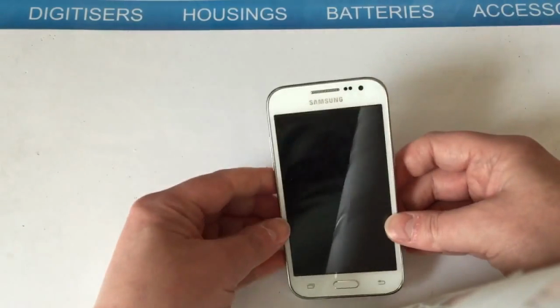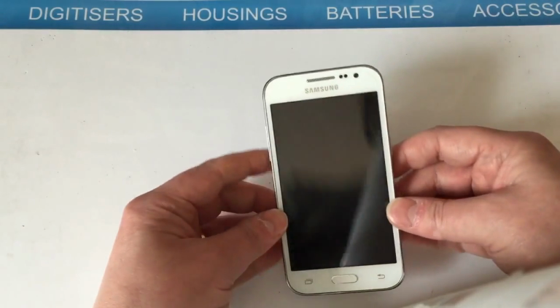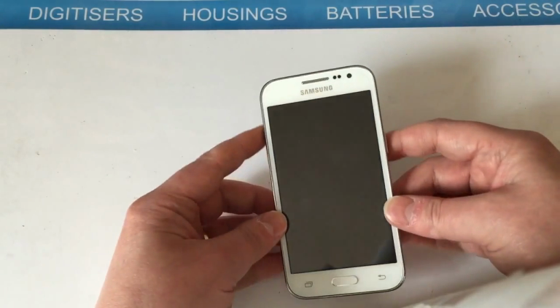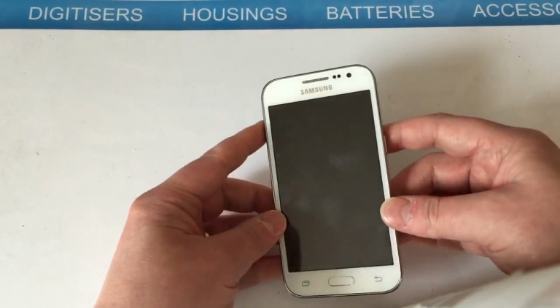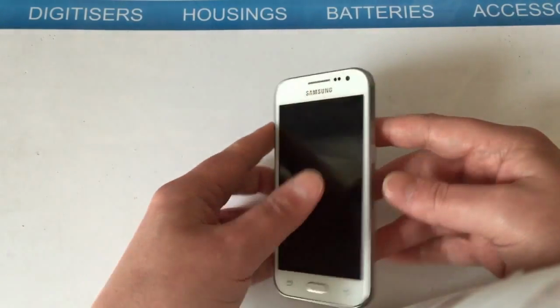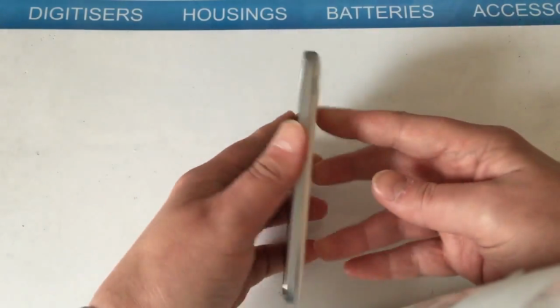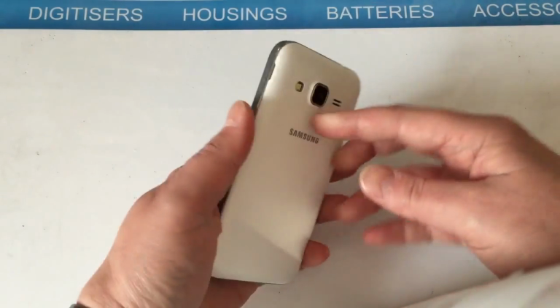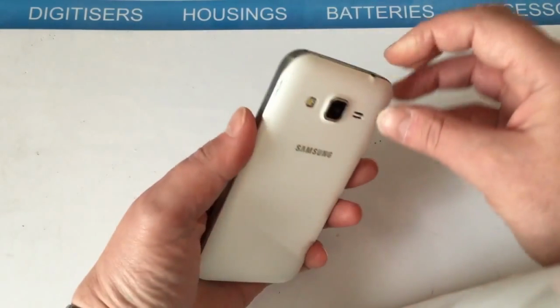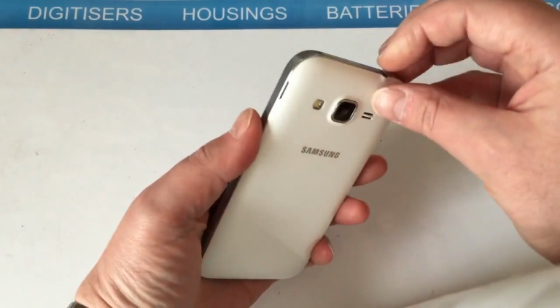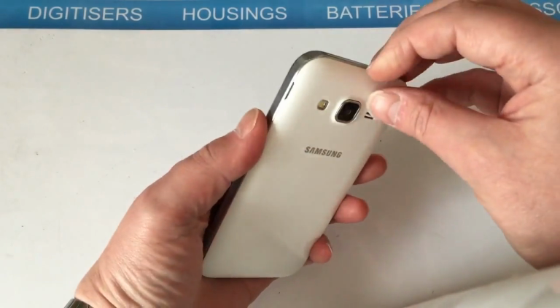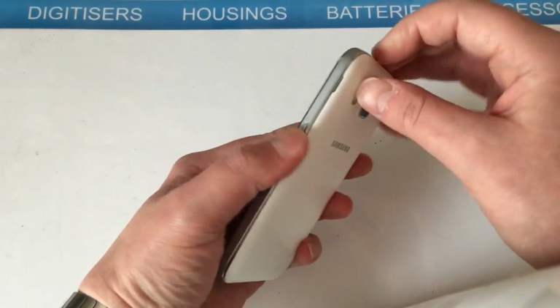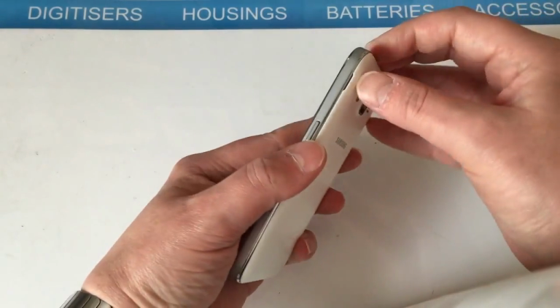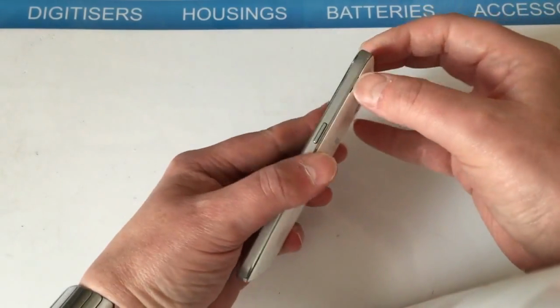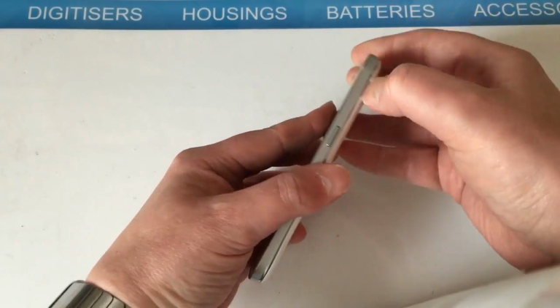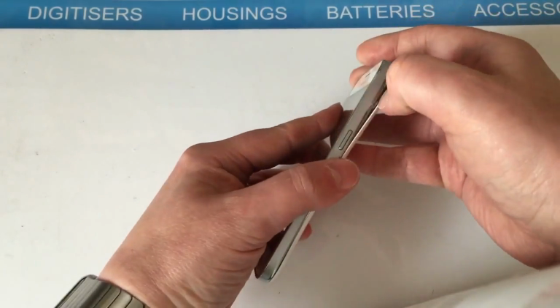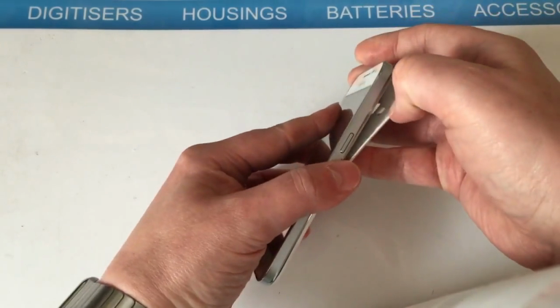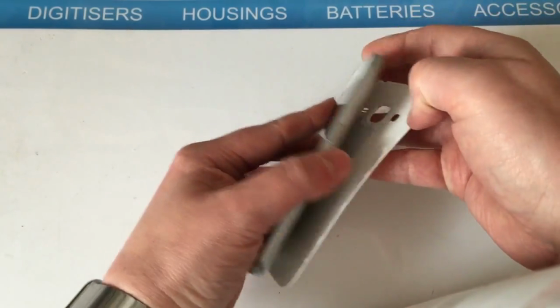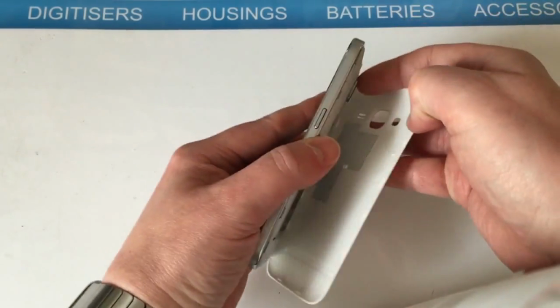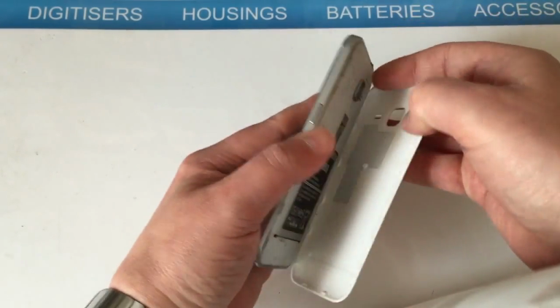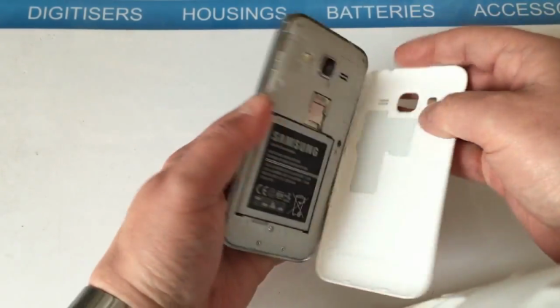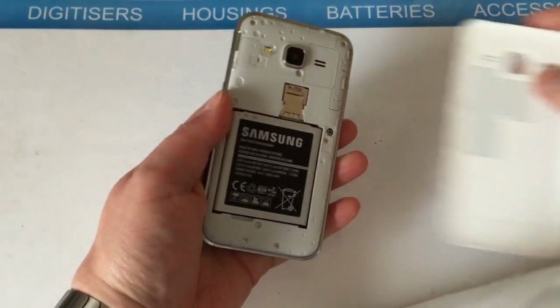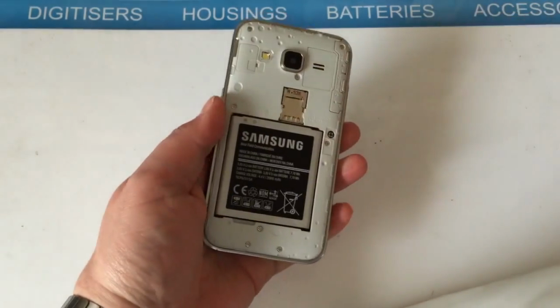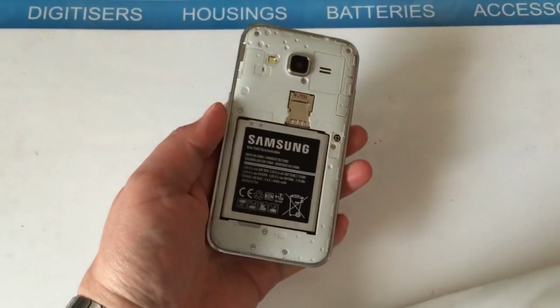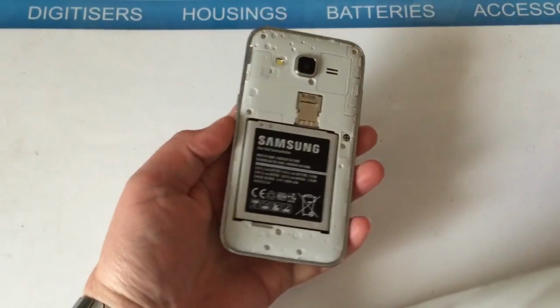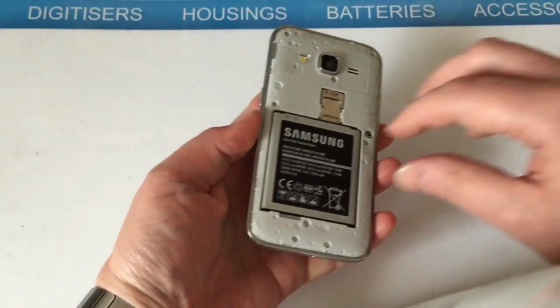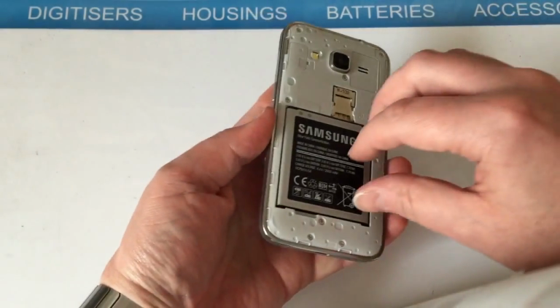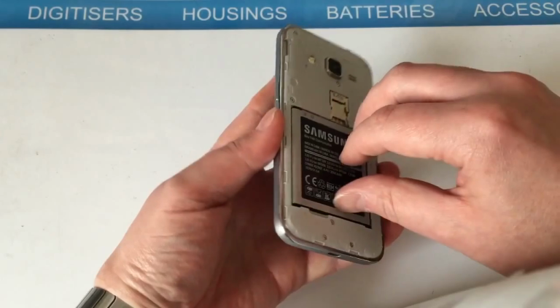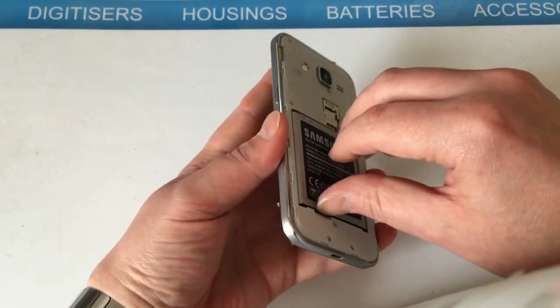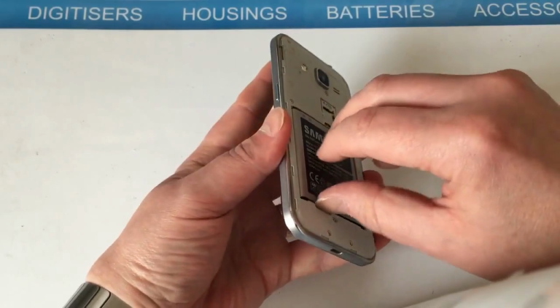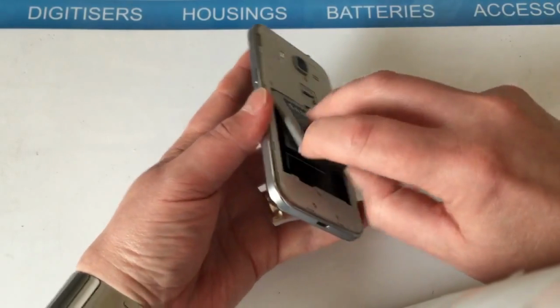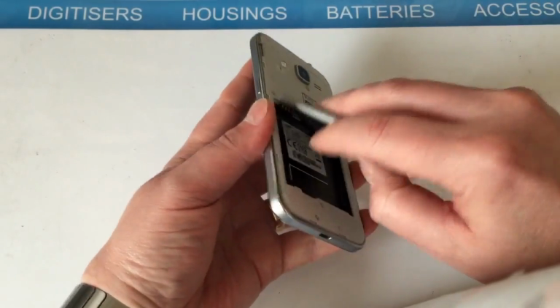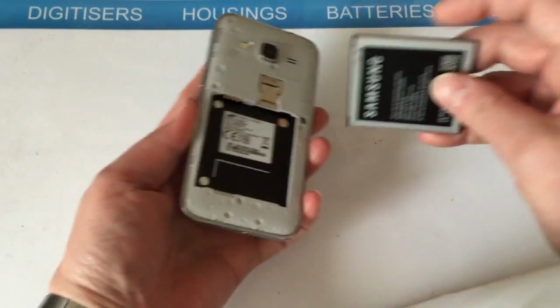First thing you want to do is make sure the phone is off. The easiest way to do that is take the battery cover off and take the battery out.